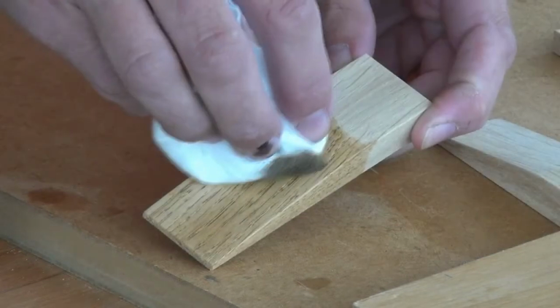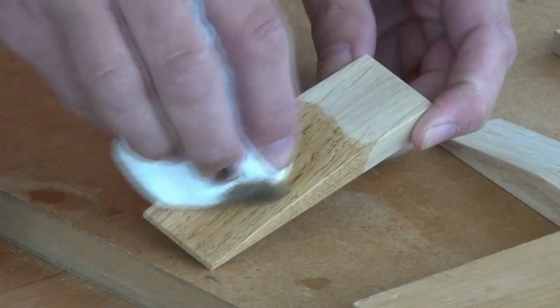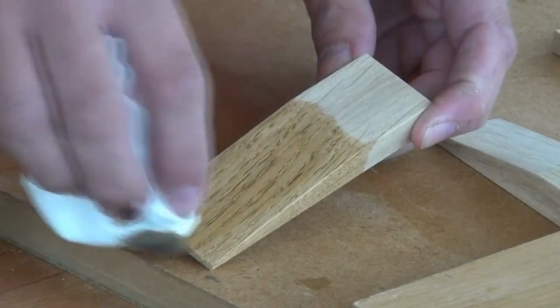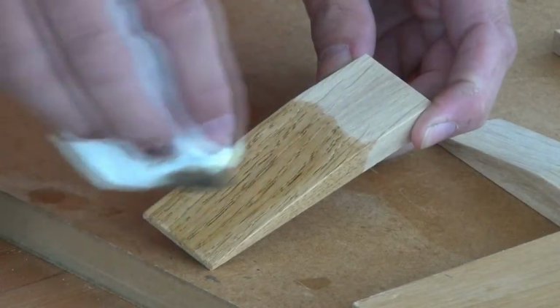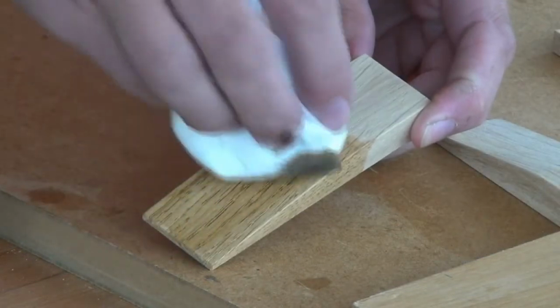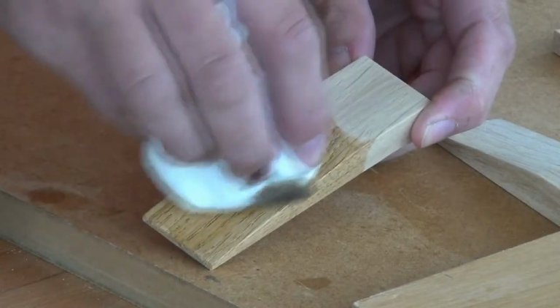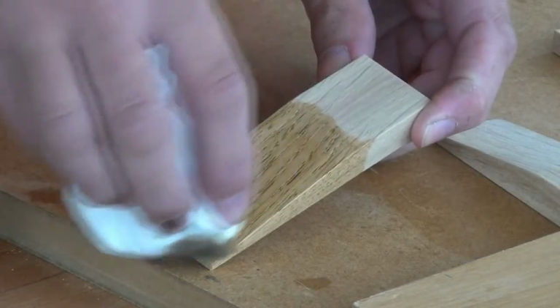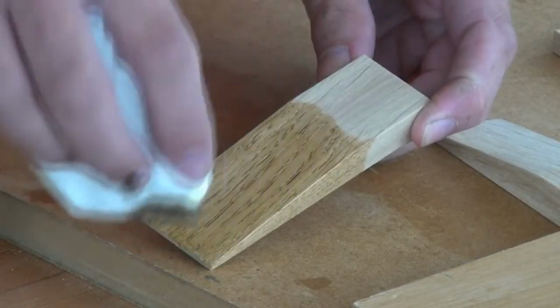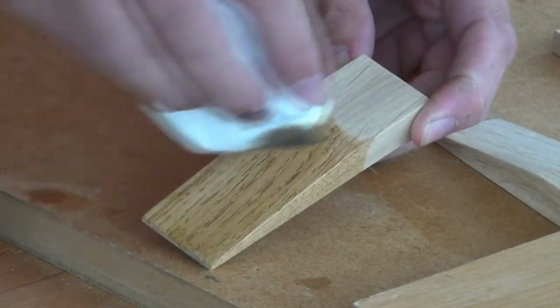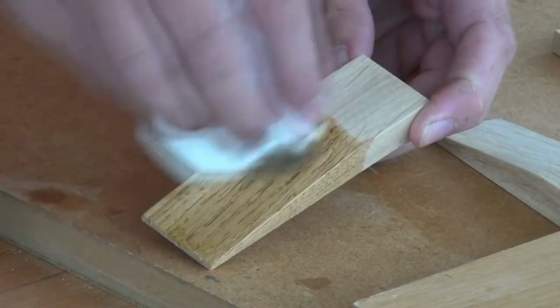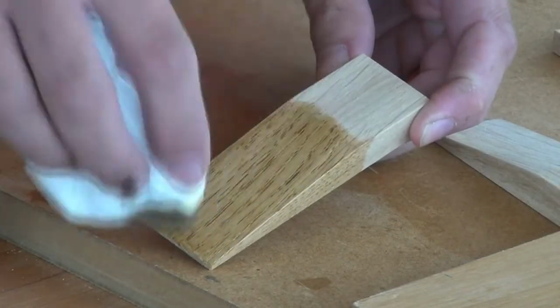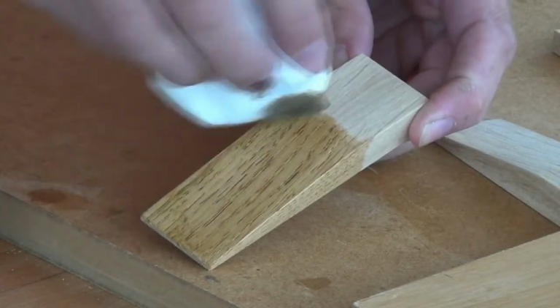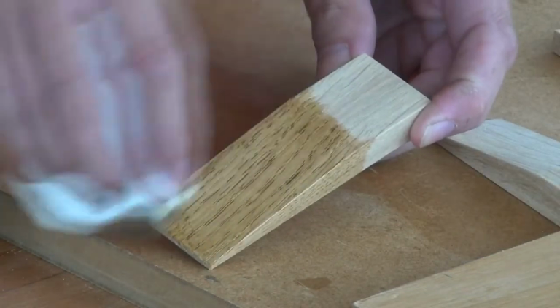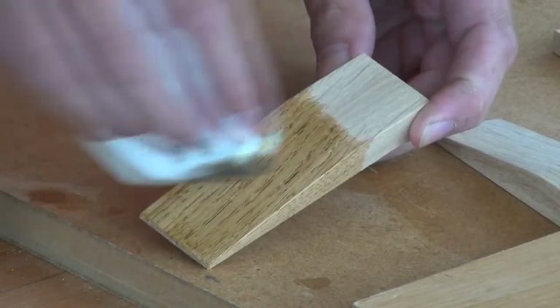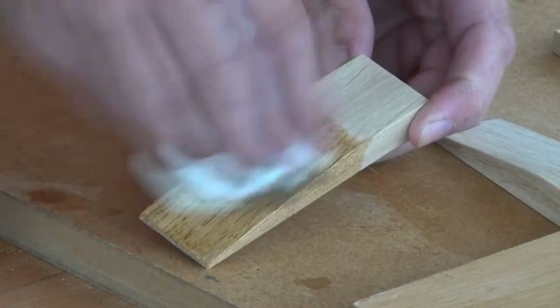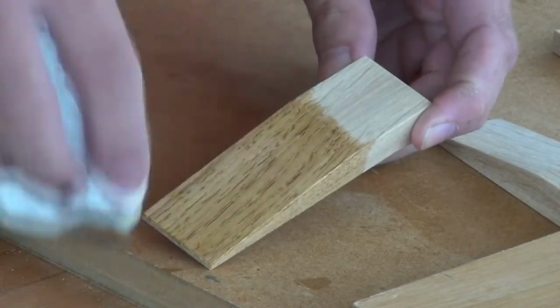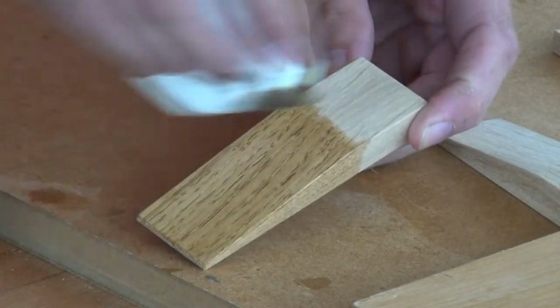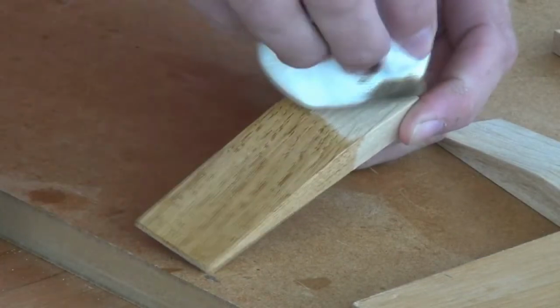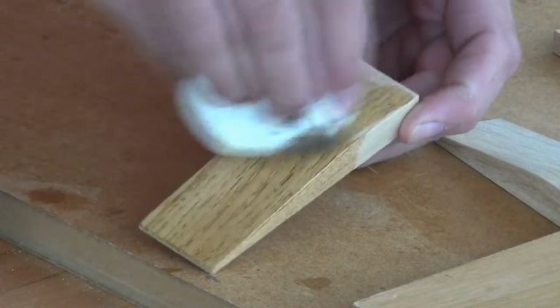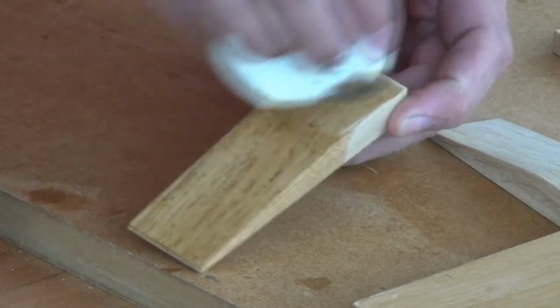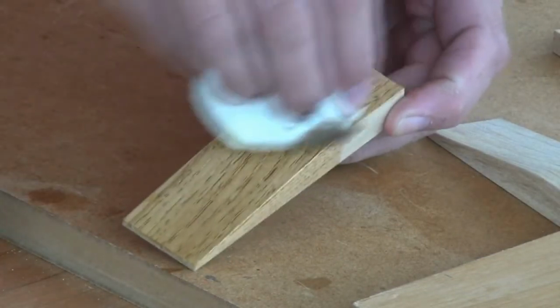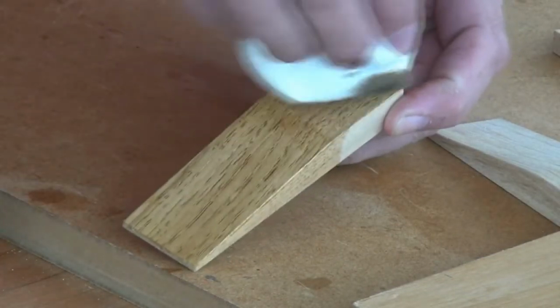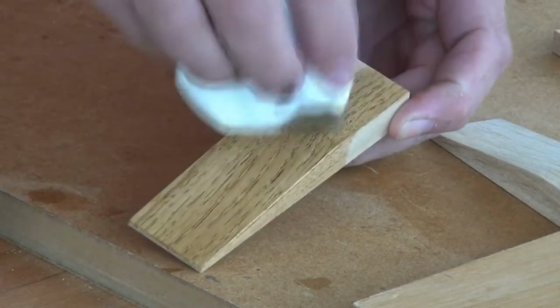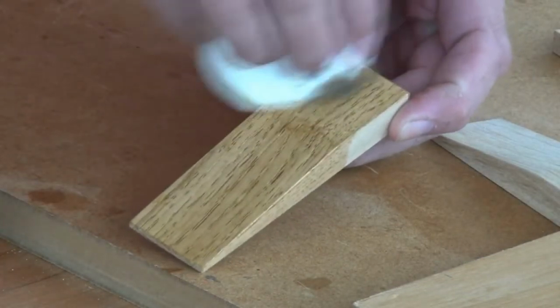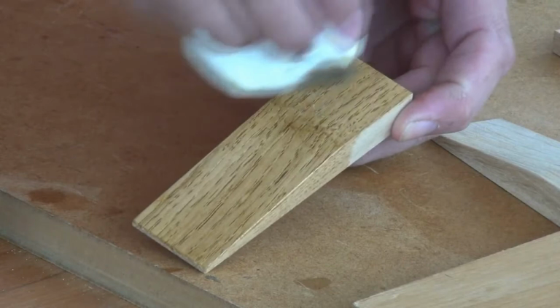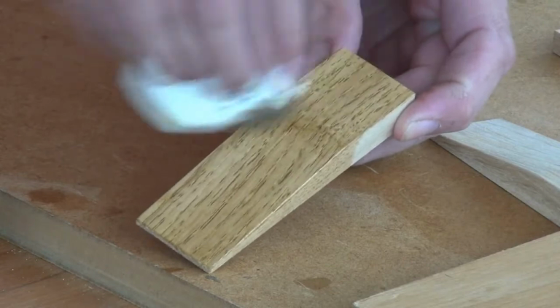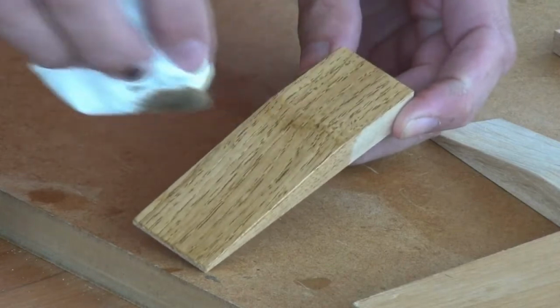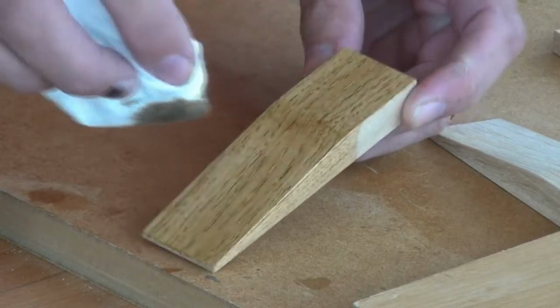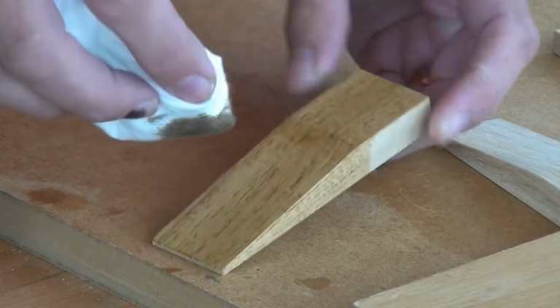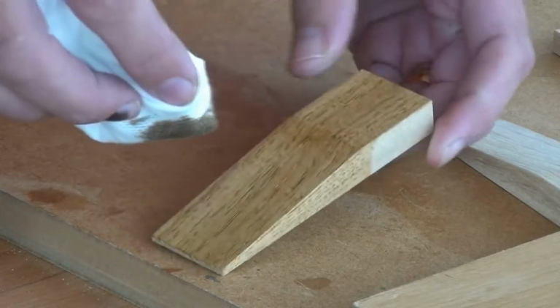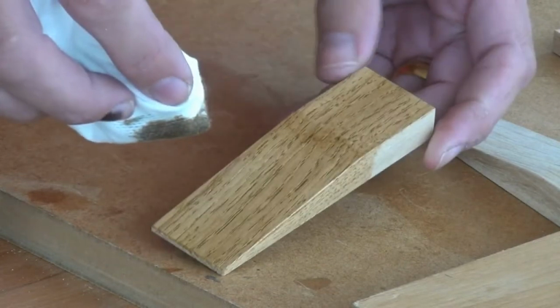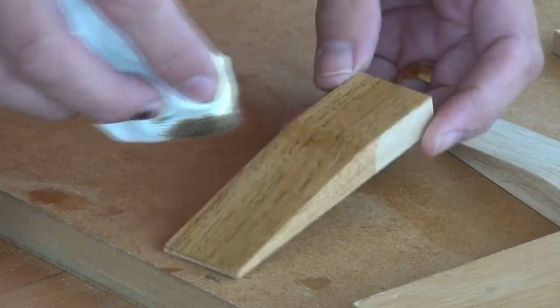After a light sand, I'm just applying a coat of shellac which leaves a lovely finish.